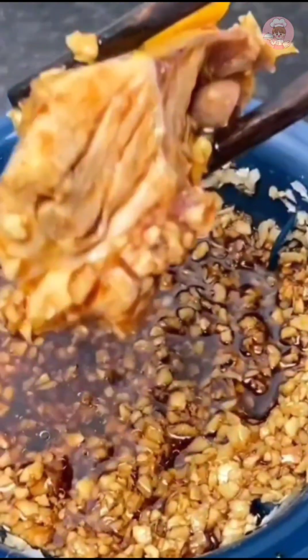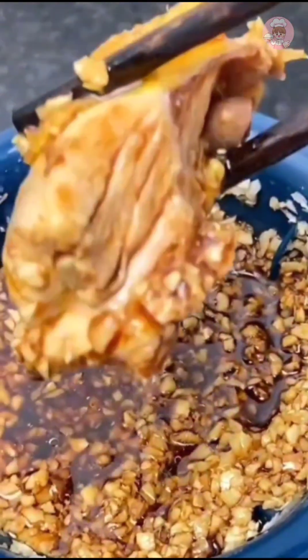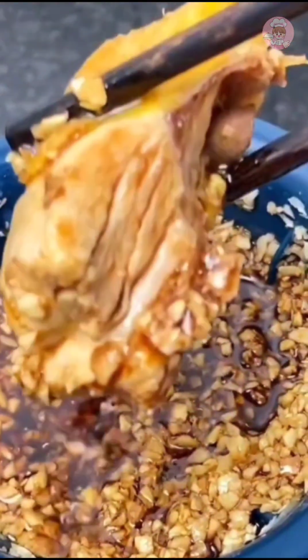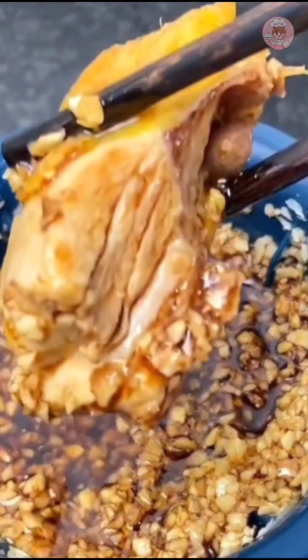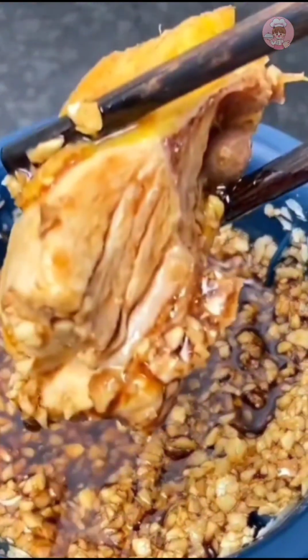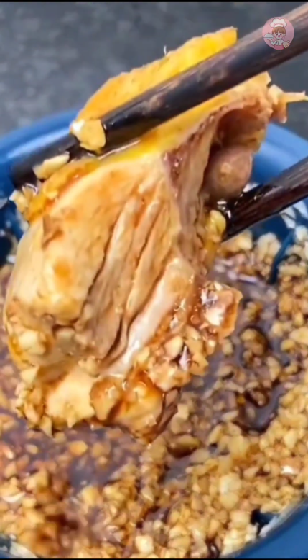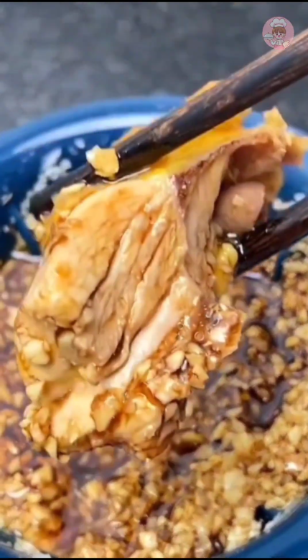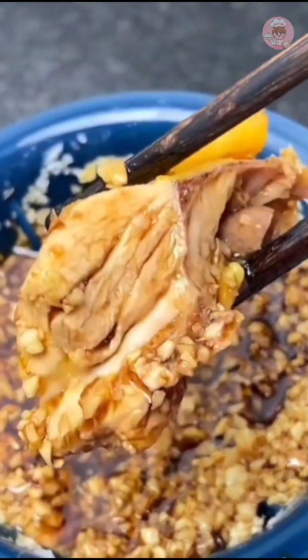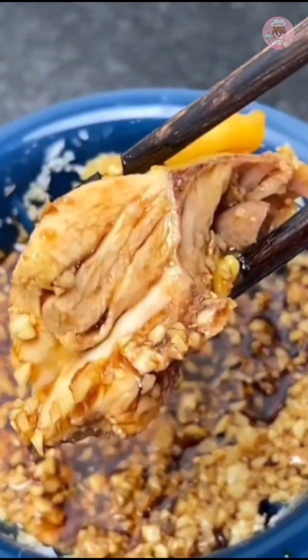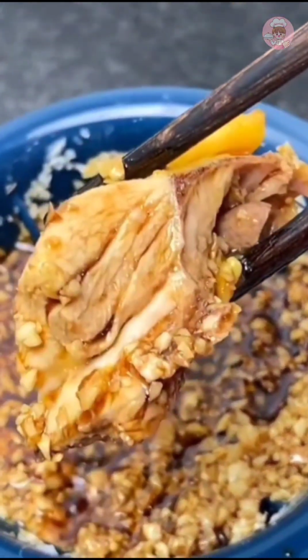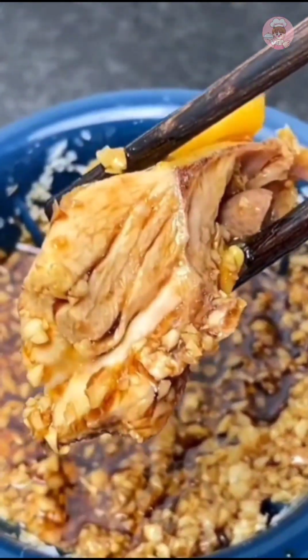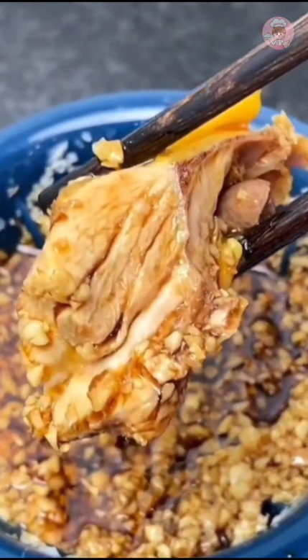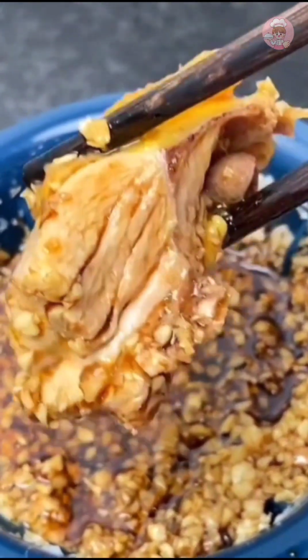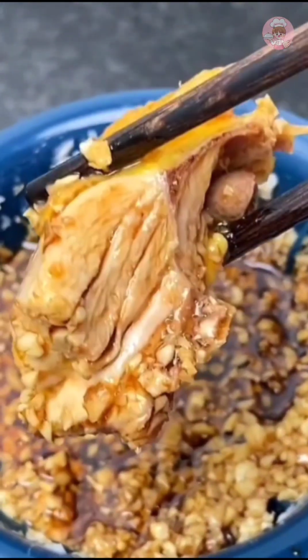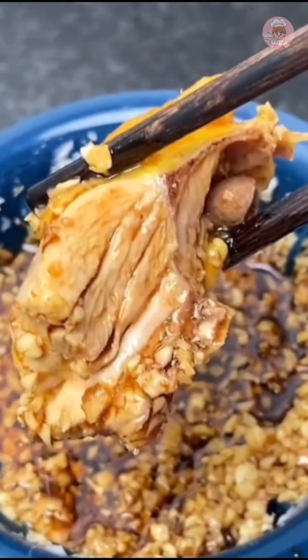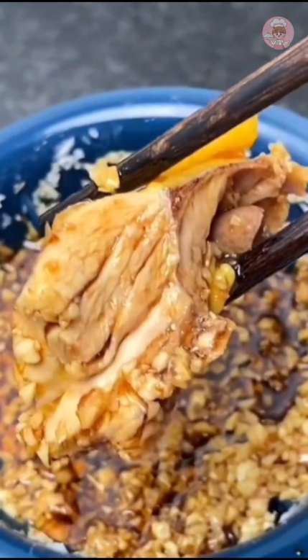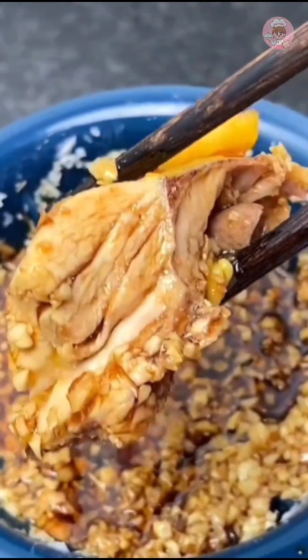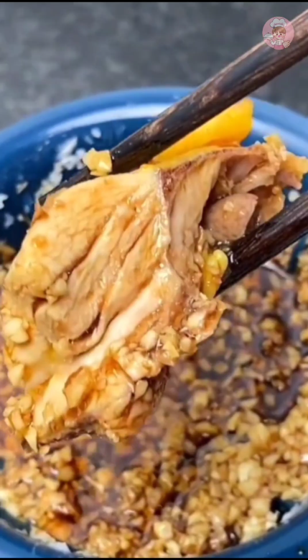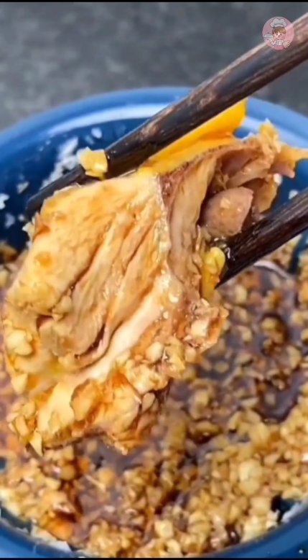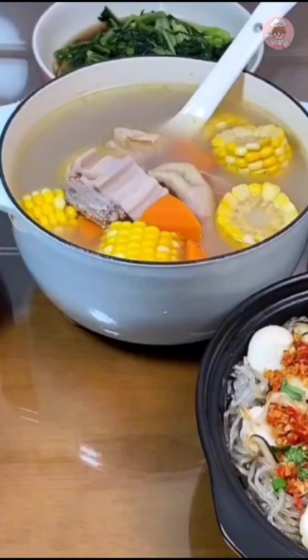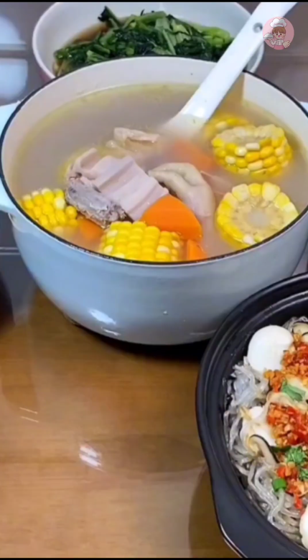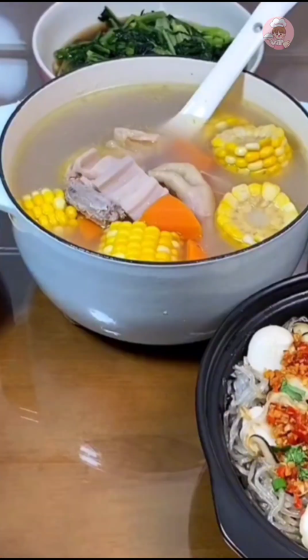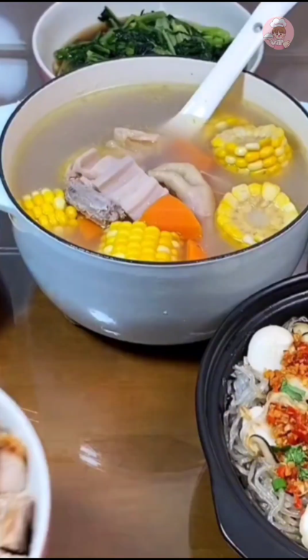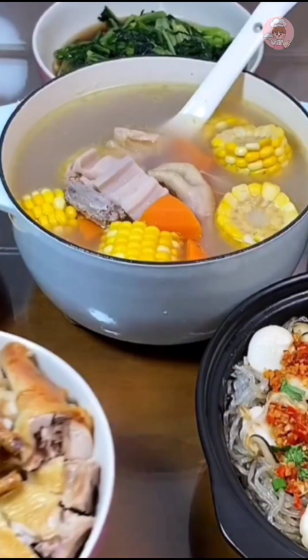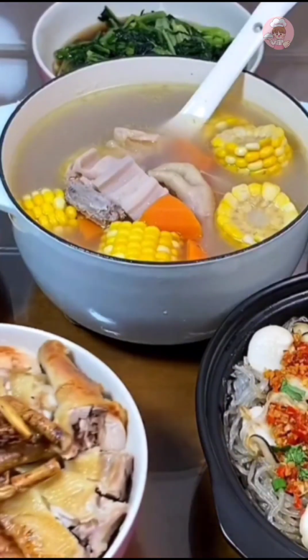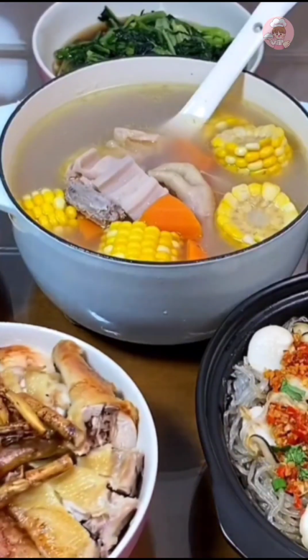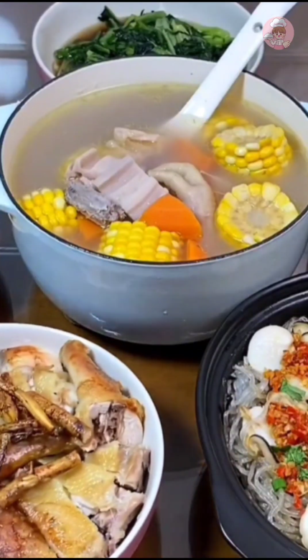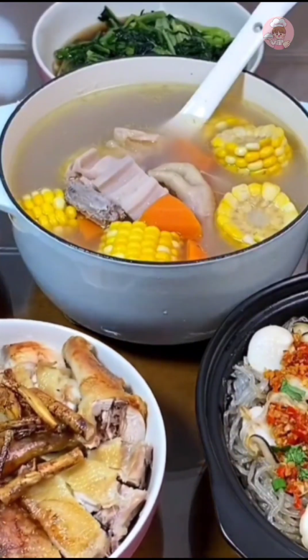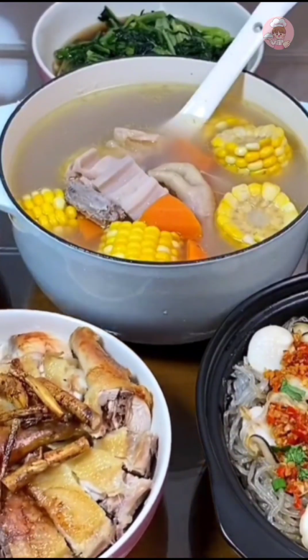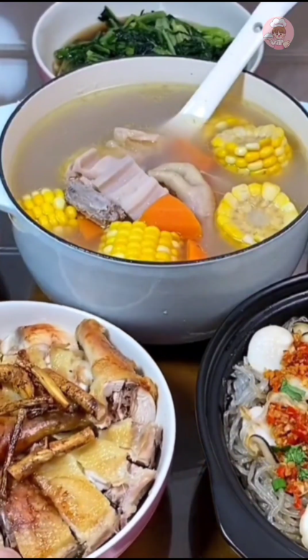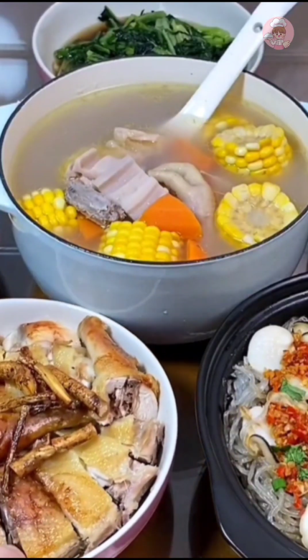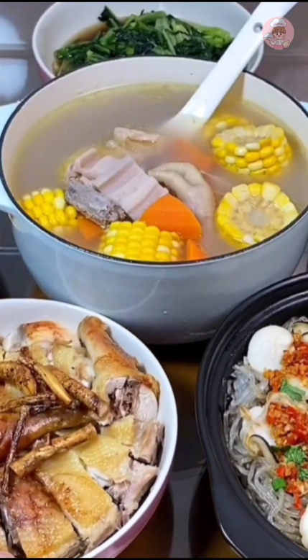Everything is super fragrant — all done and ready to eat!